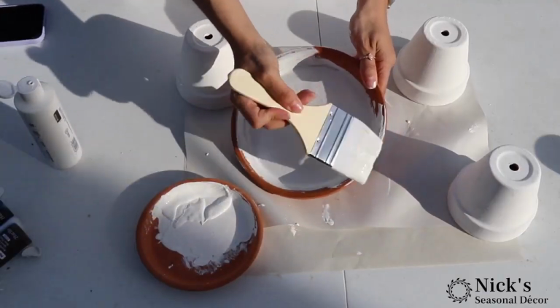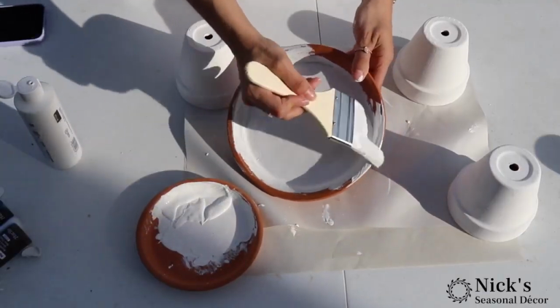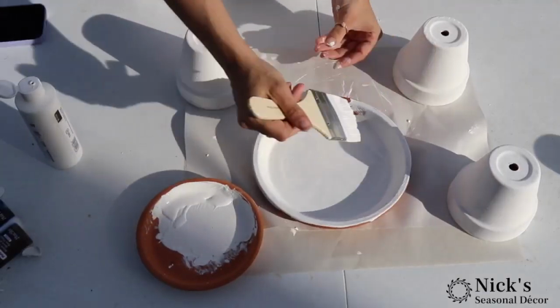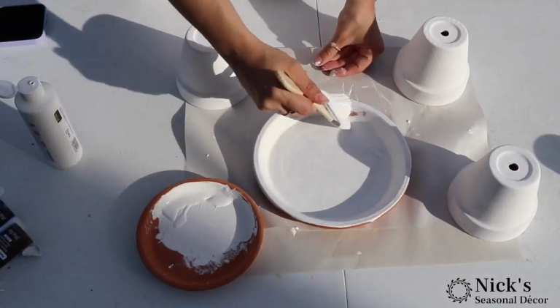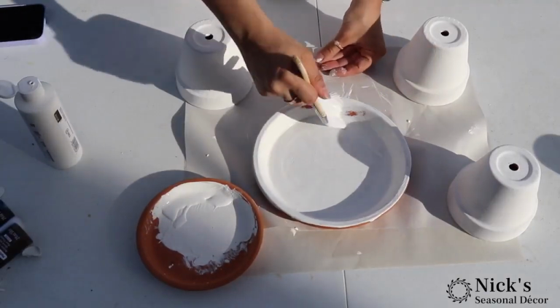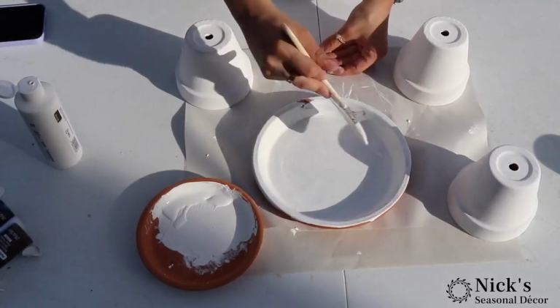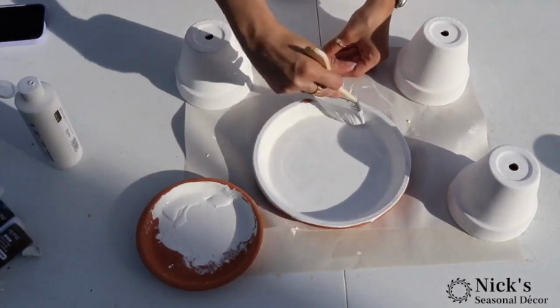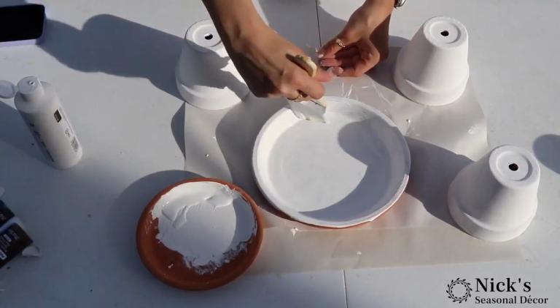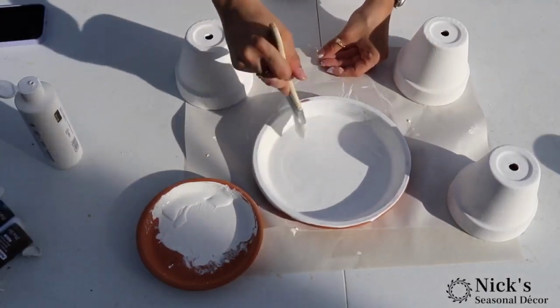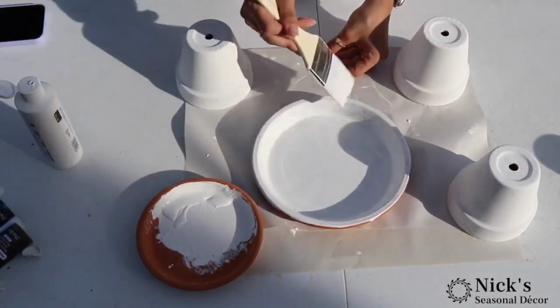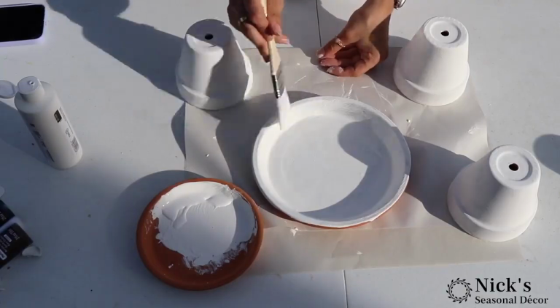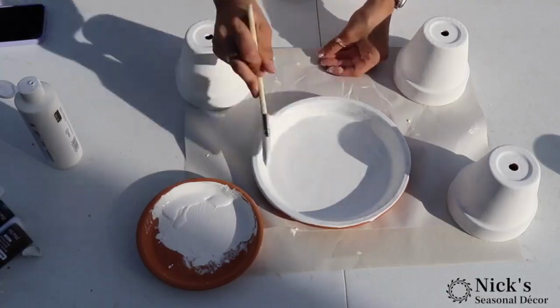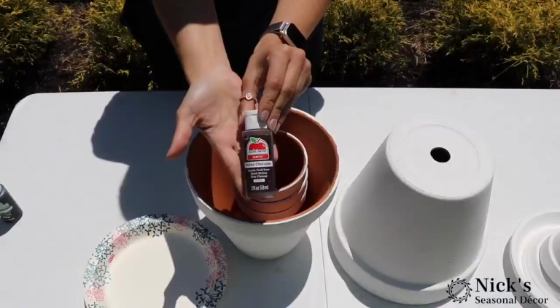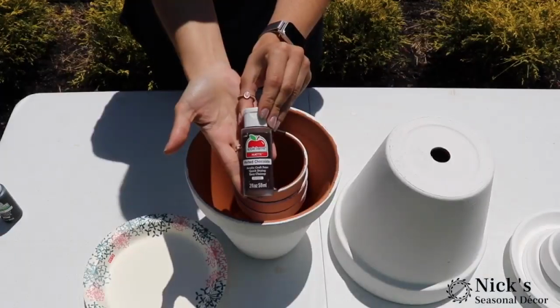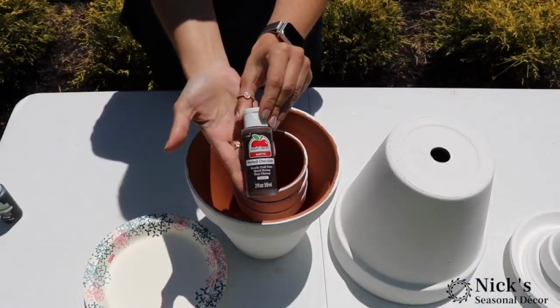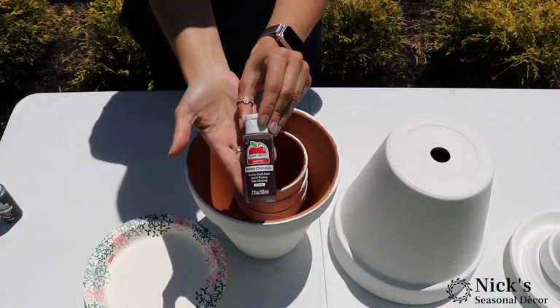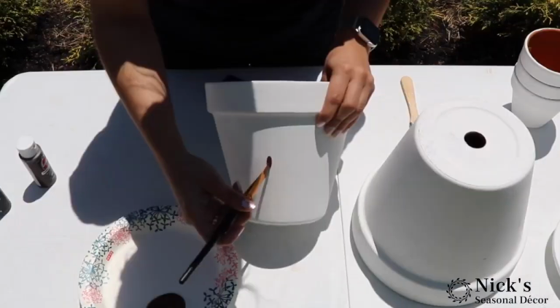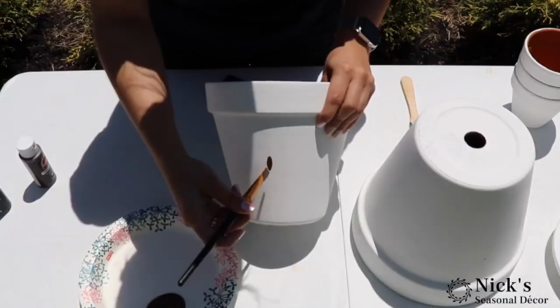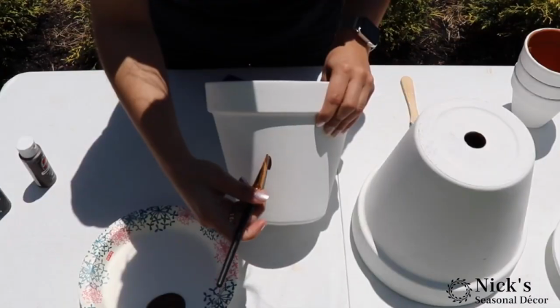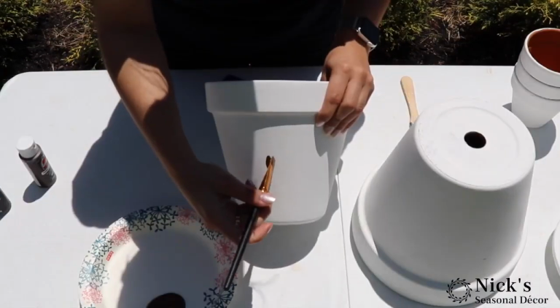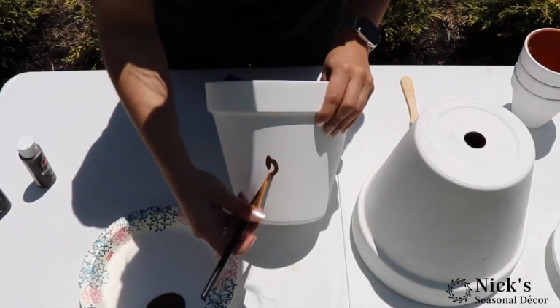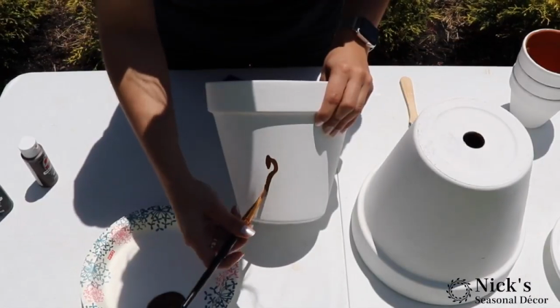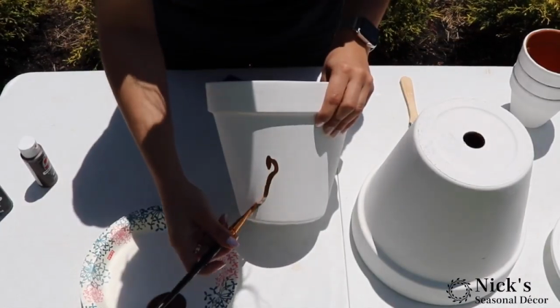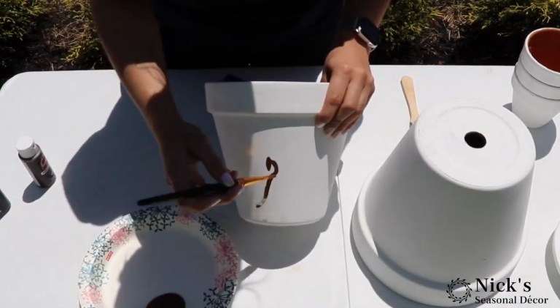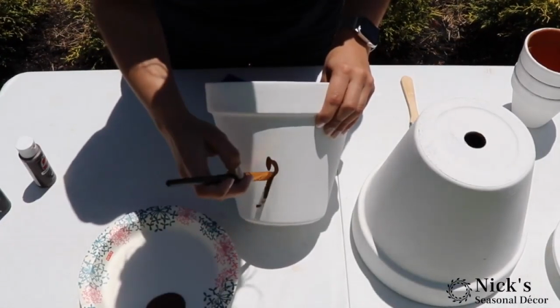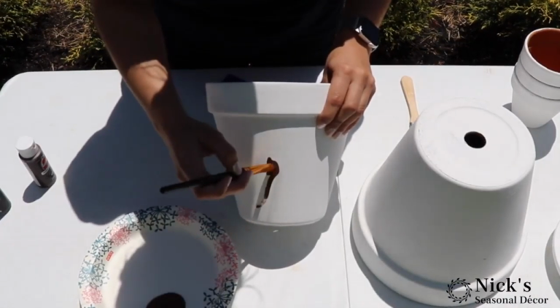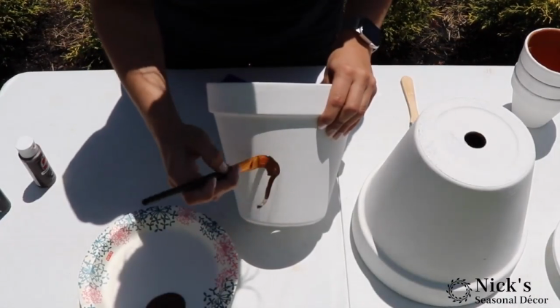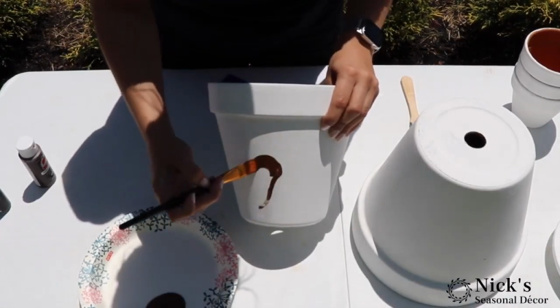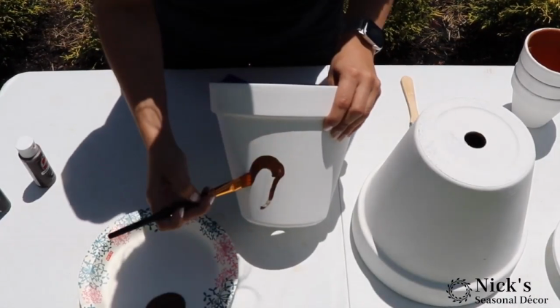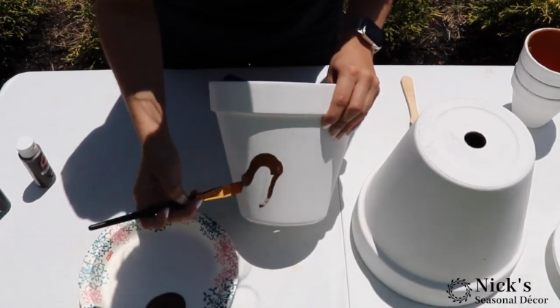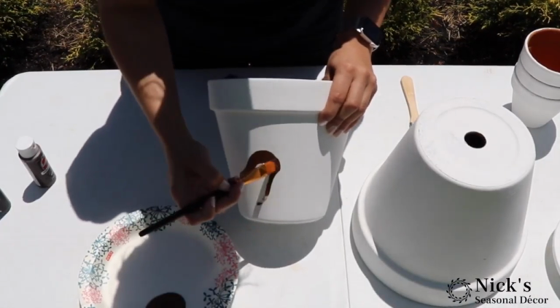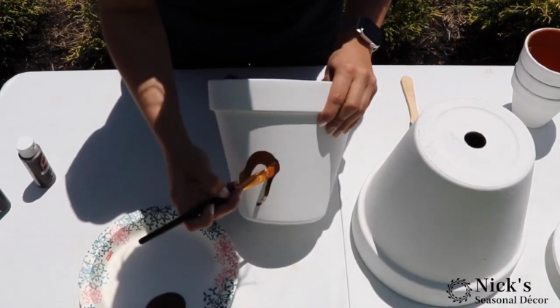We're starting off by painting all of our terracotta pots and their saucers with acrylic paint. And right off the bat, if you wanted to spray these with a protectant or a sealant later on, you absolutely can.